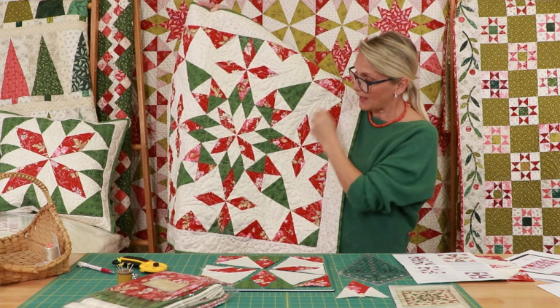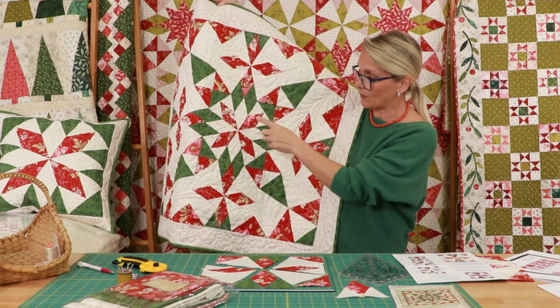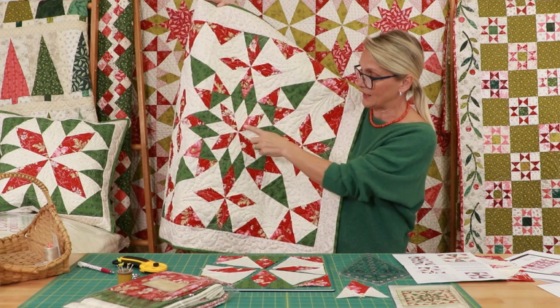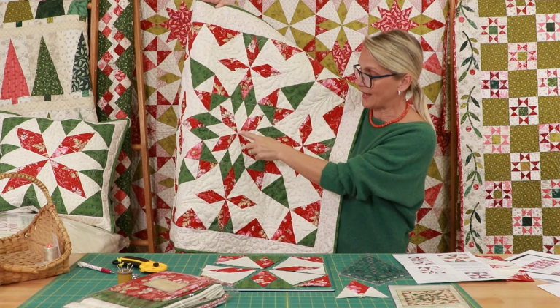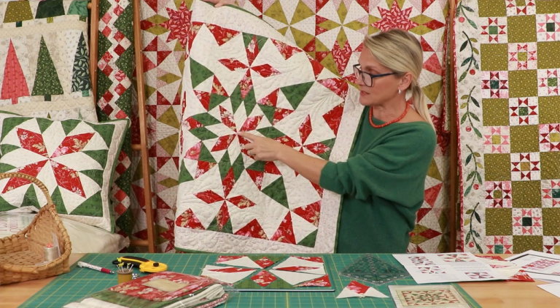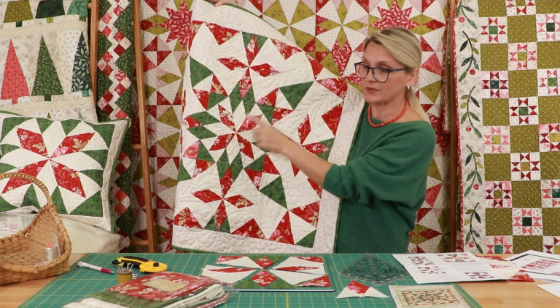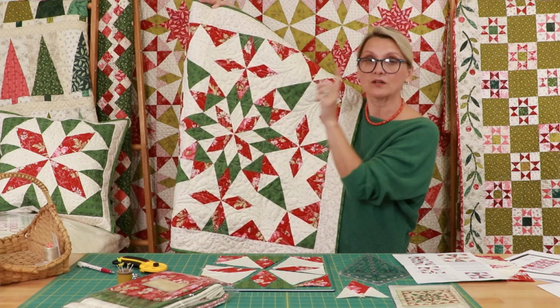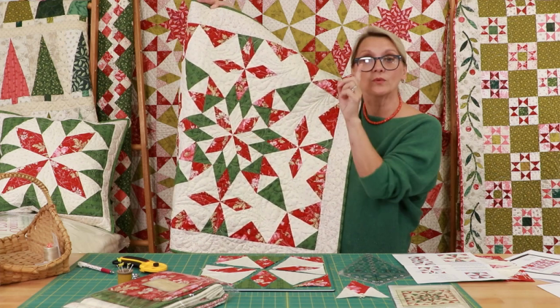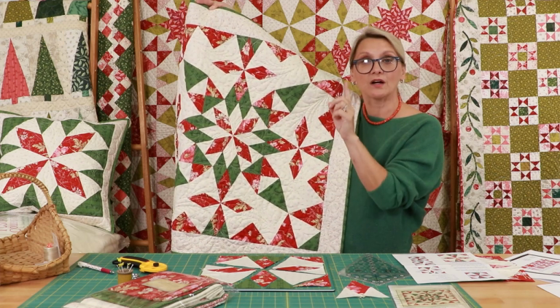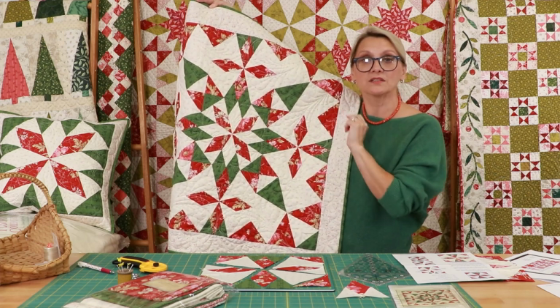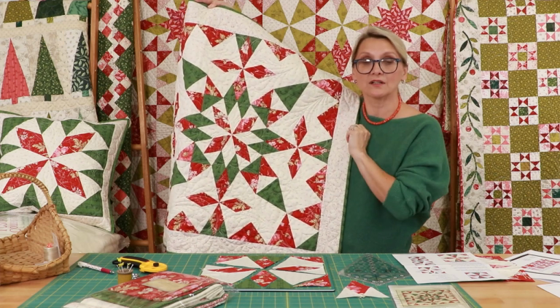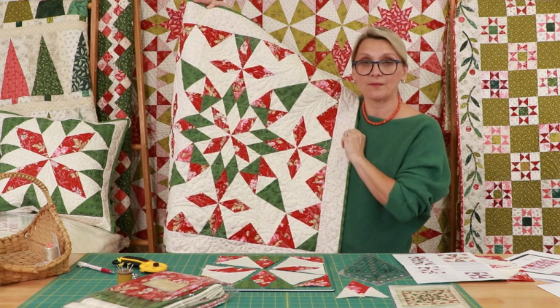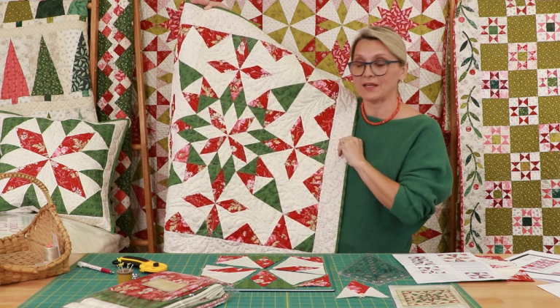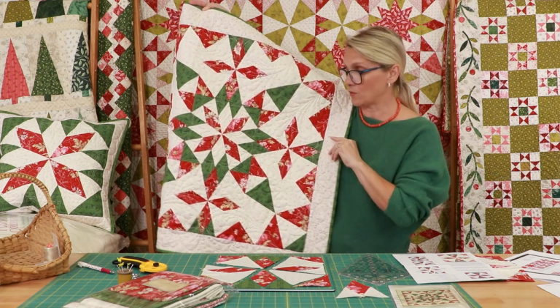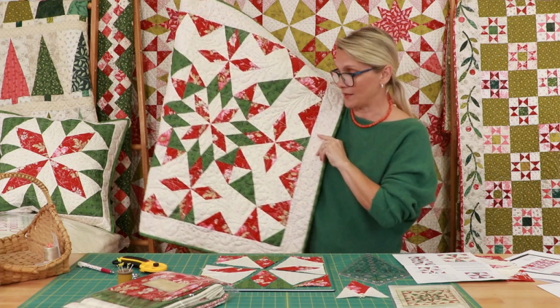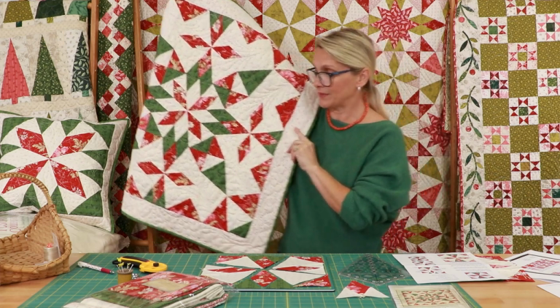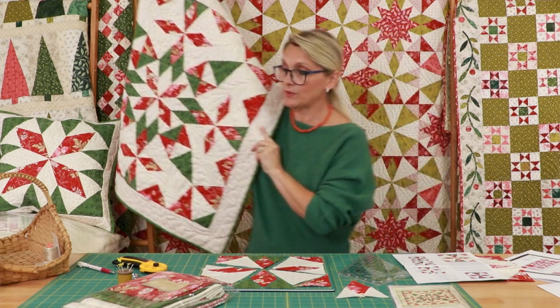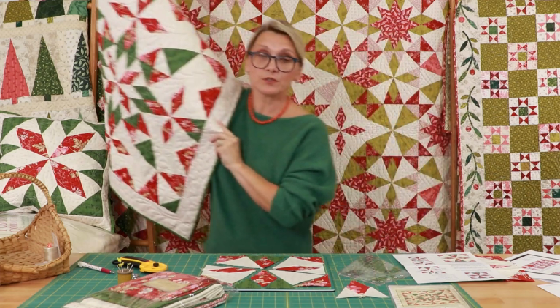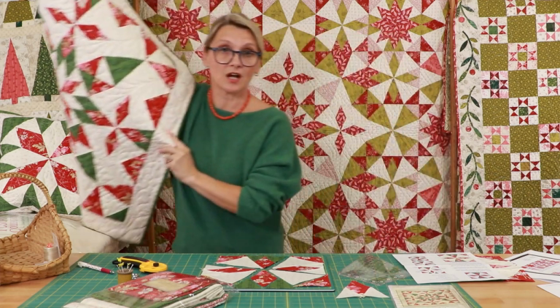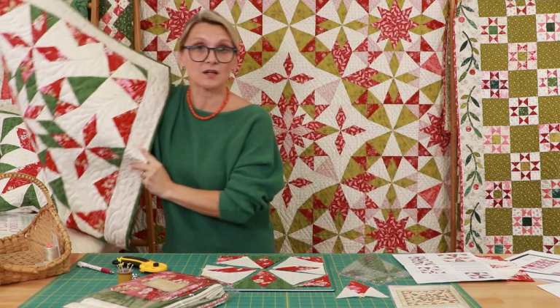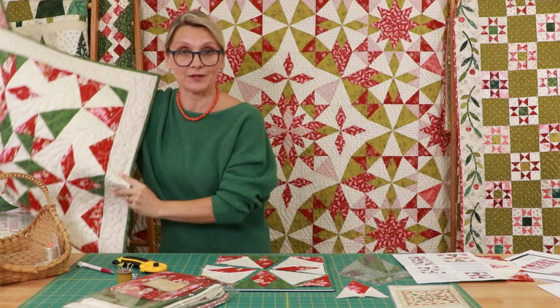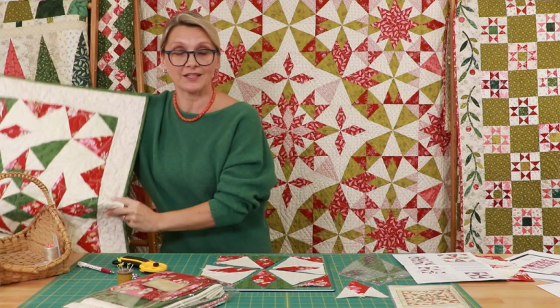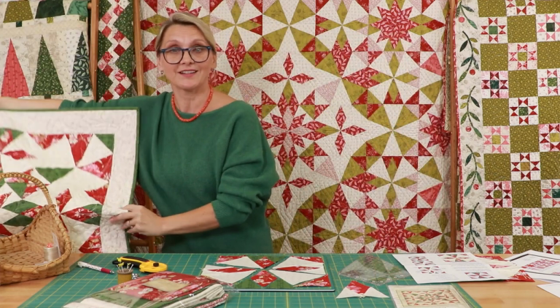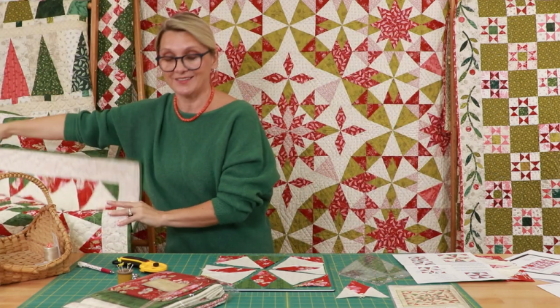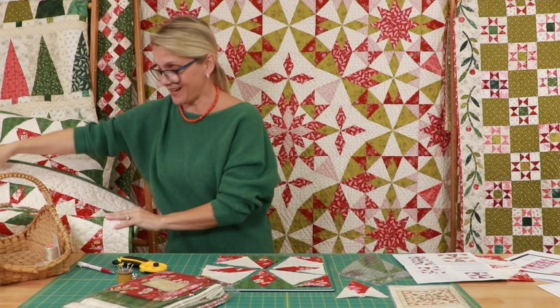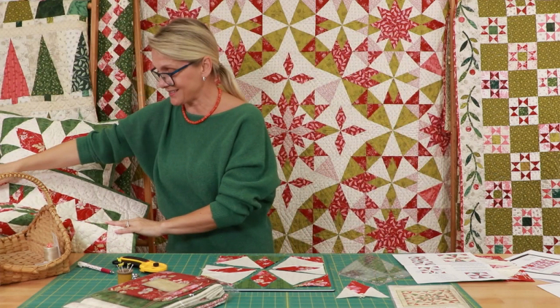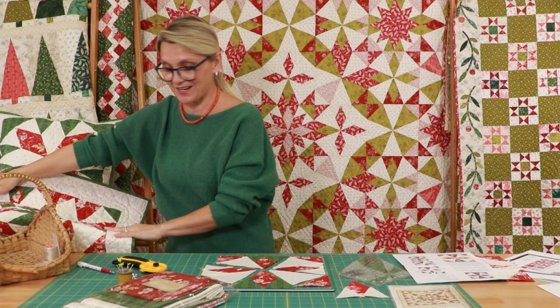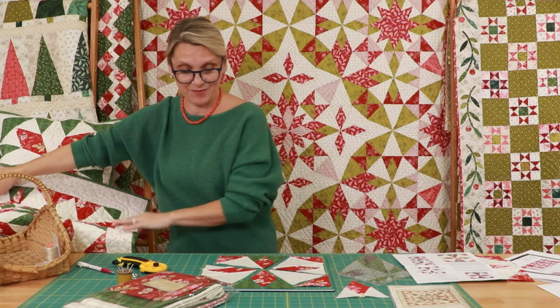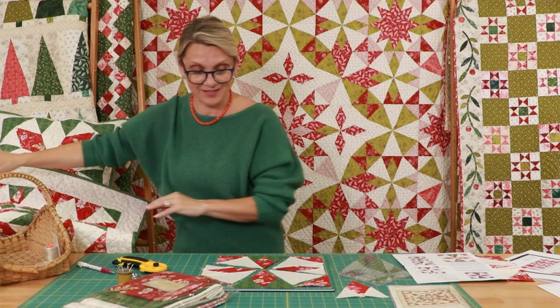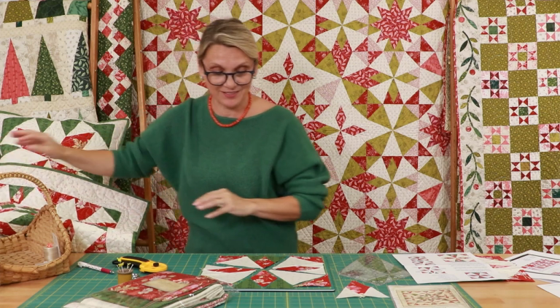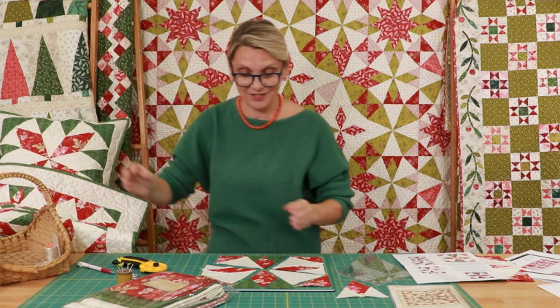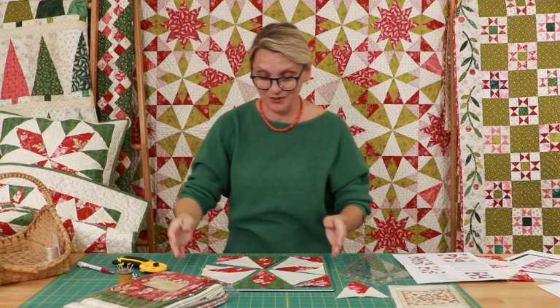Our last block we're only going to make one of, but we will talk about that next time.